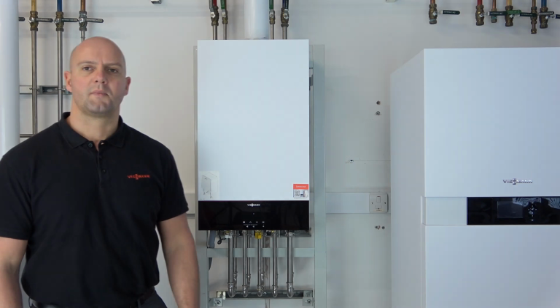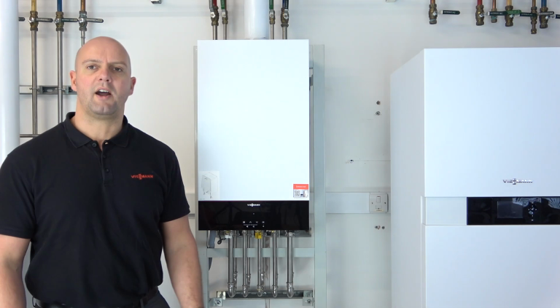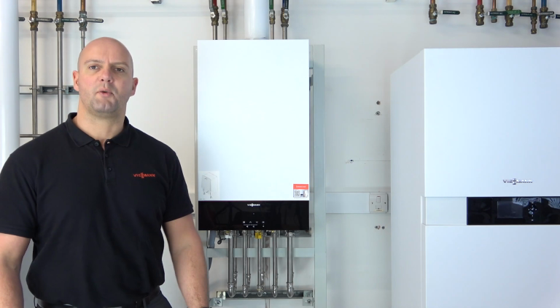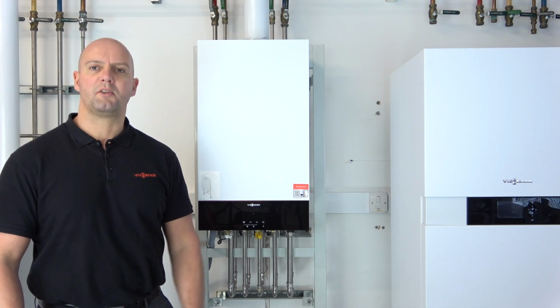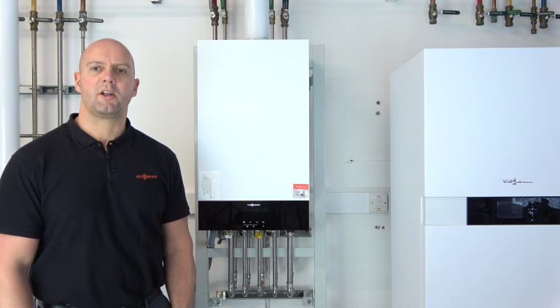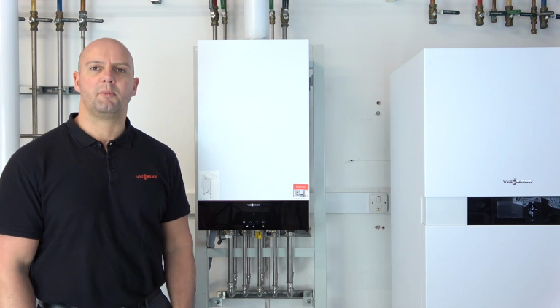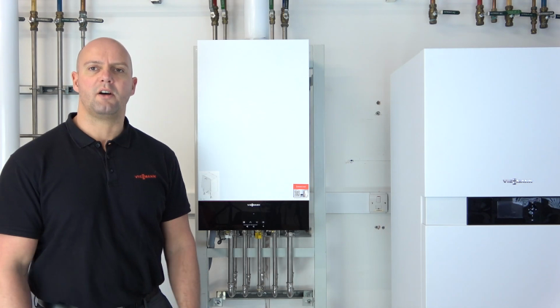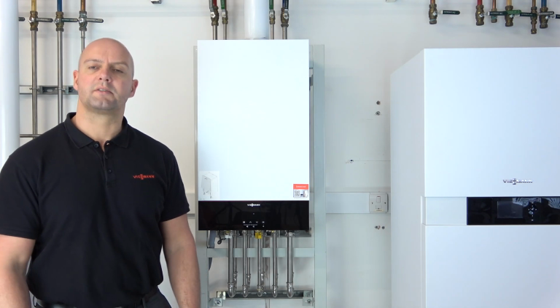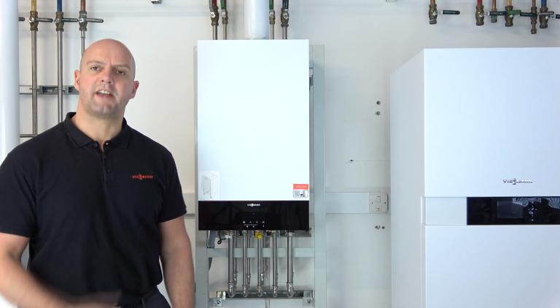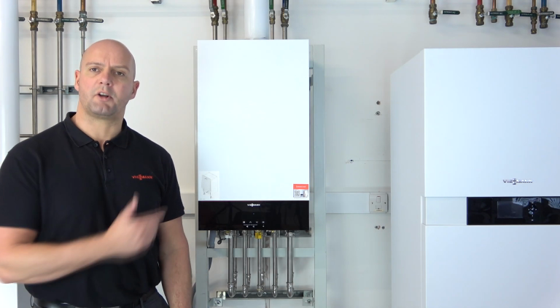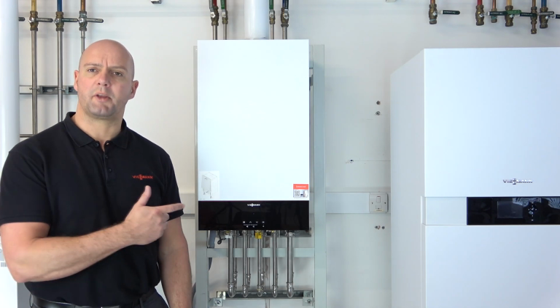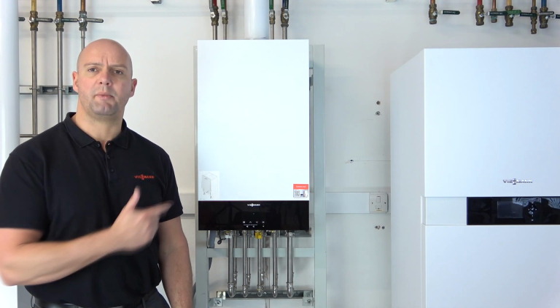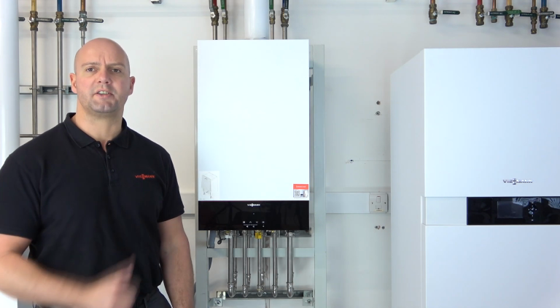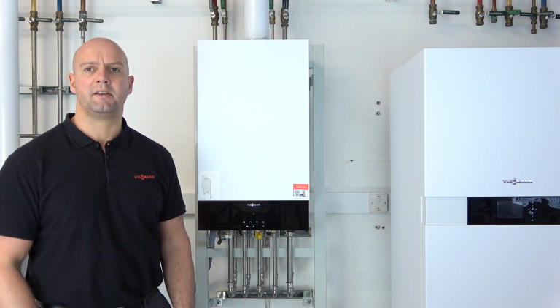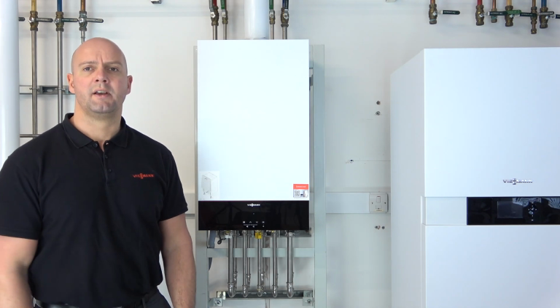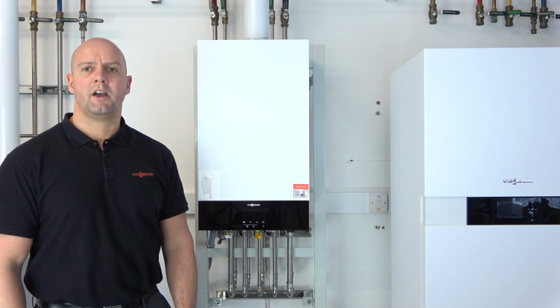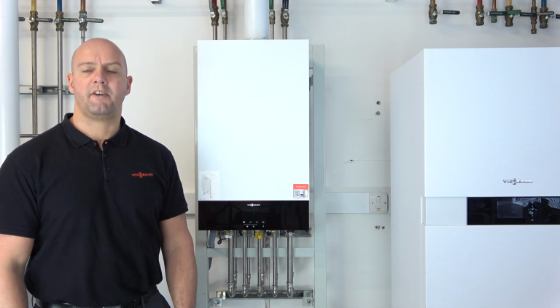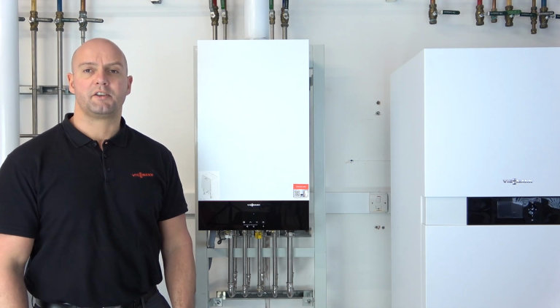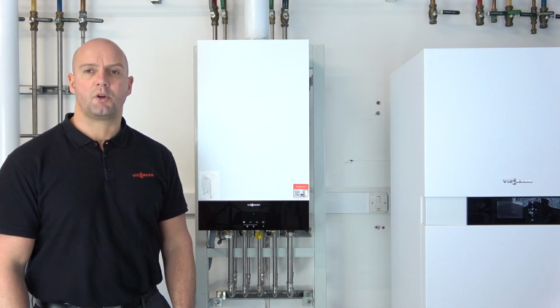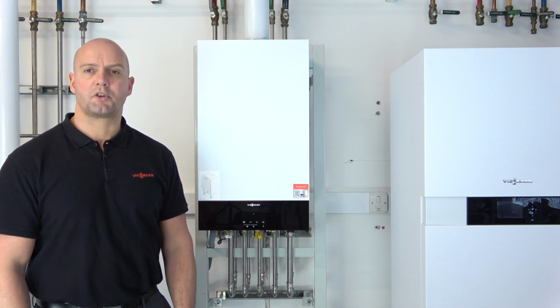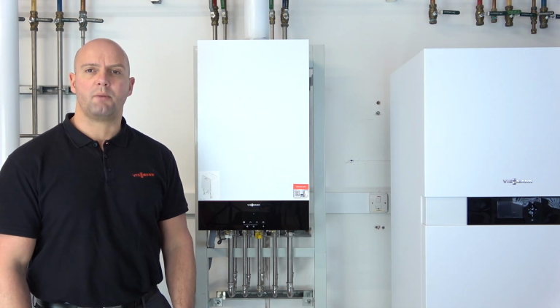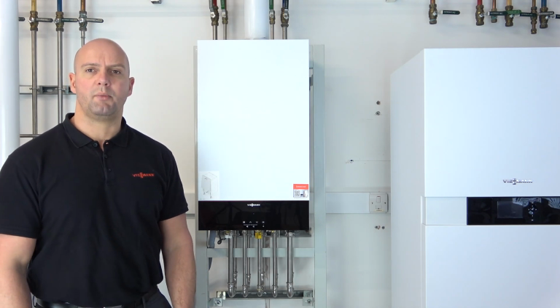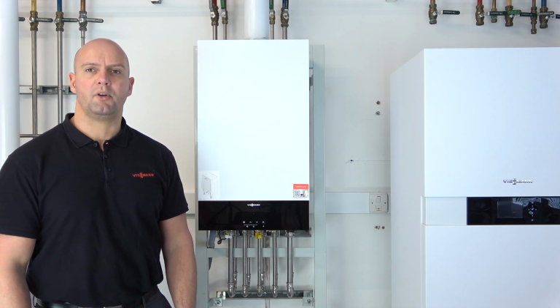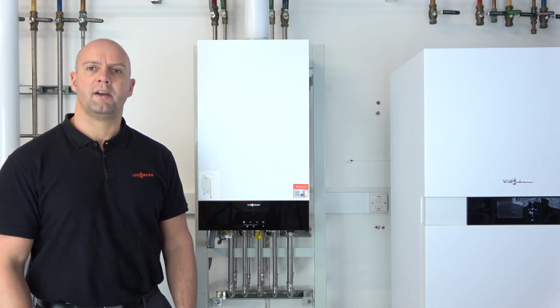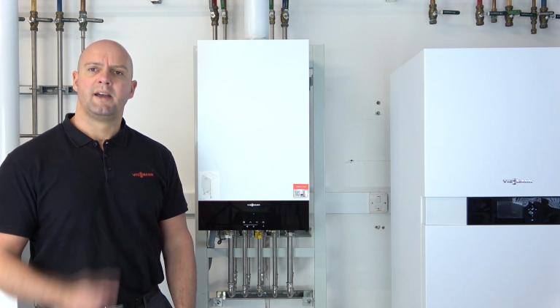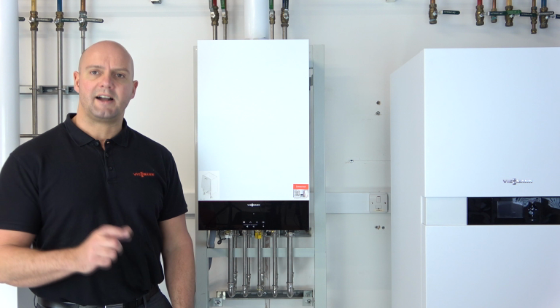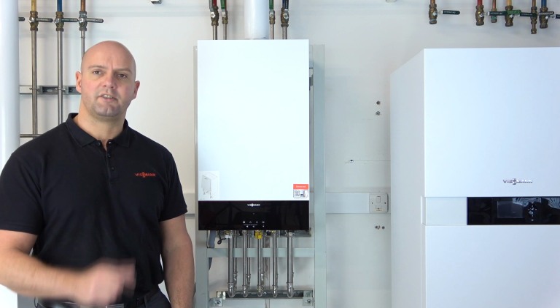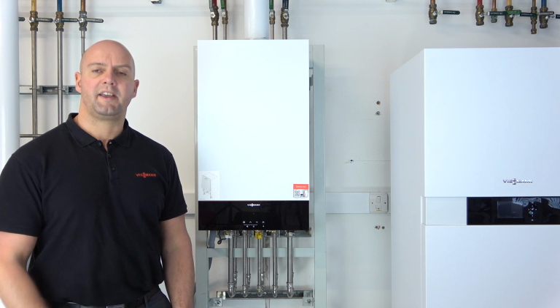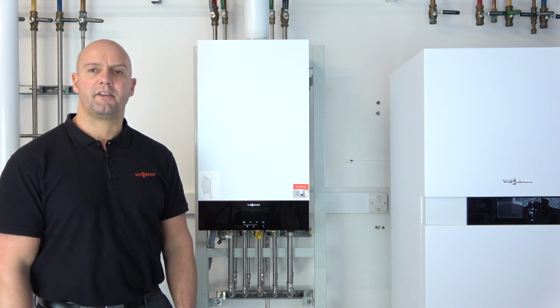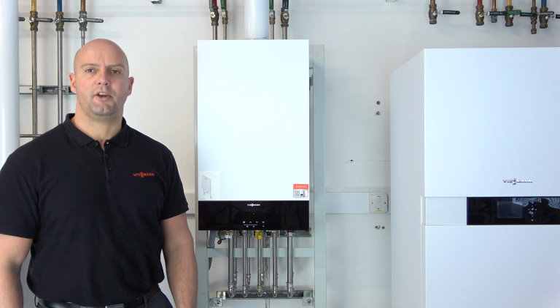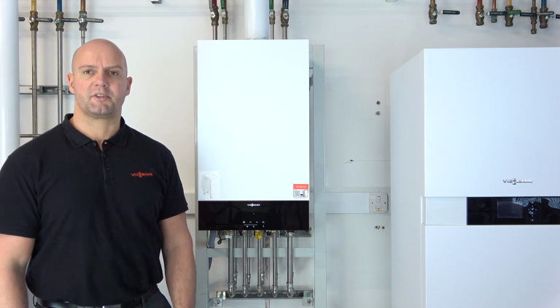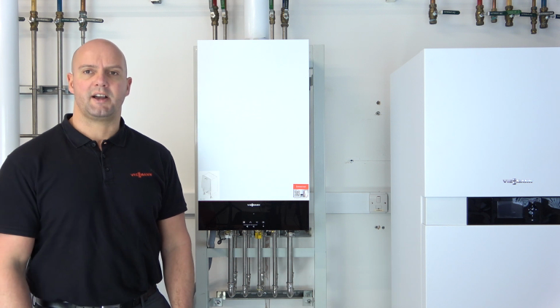Hi everyone, welcome along. Today I'm going to be commissioning a Vitodens 100 combi boiler, adding a Vcare thermostat.